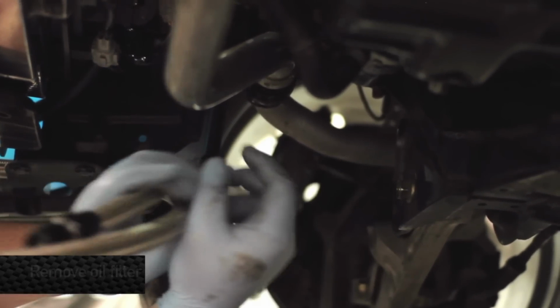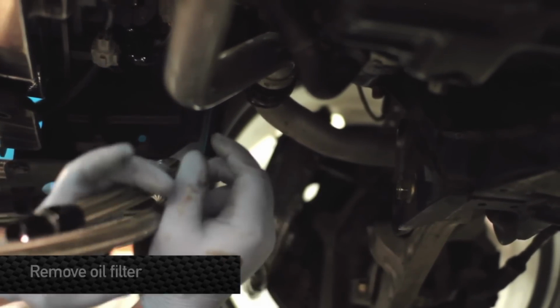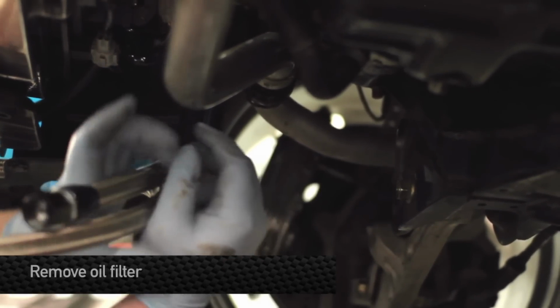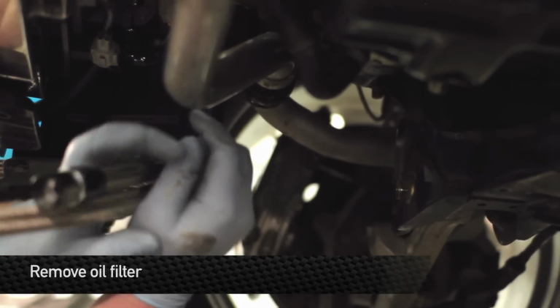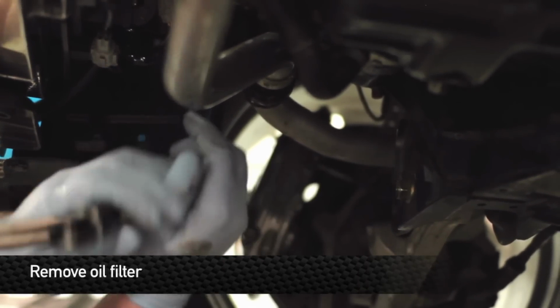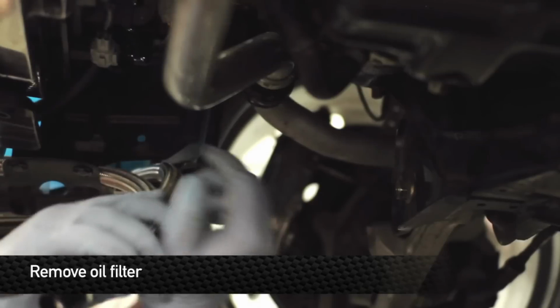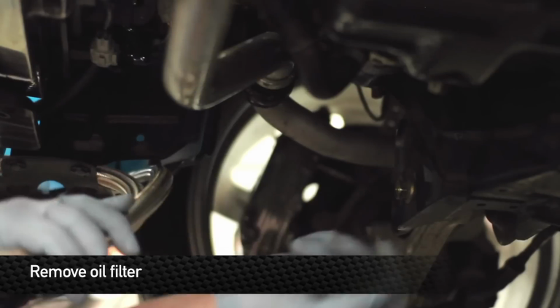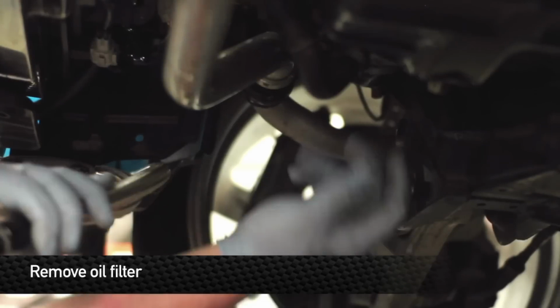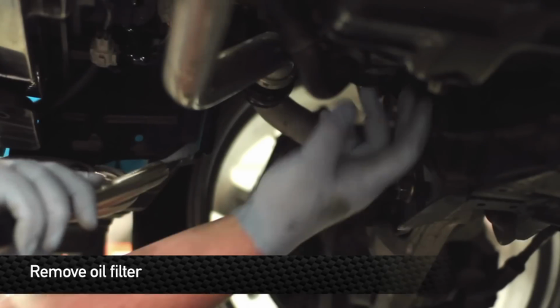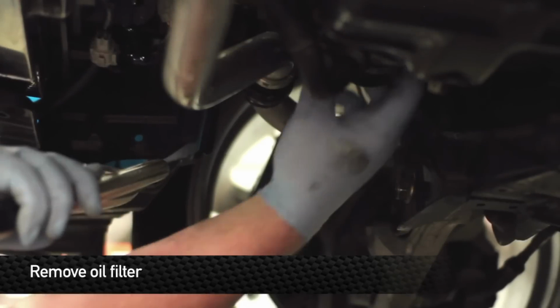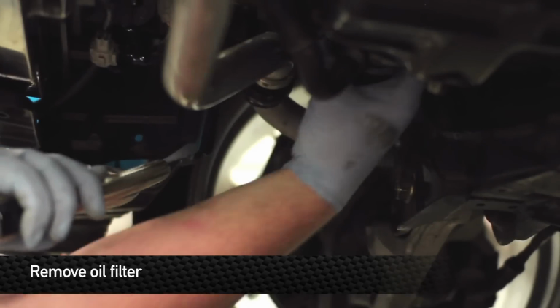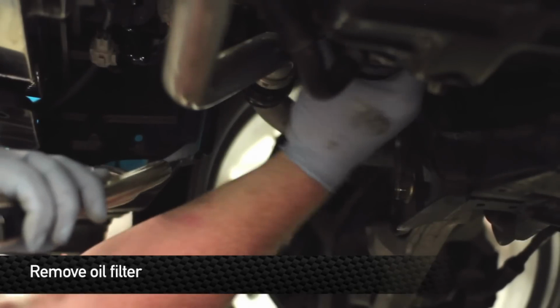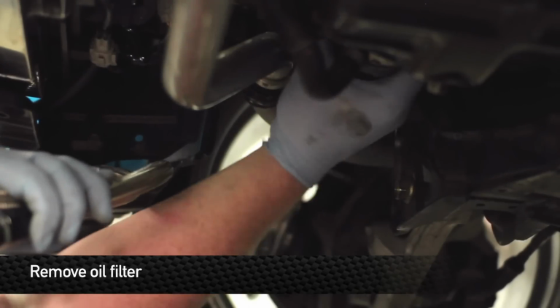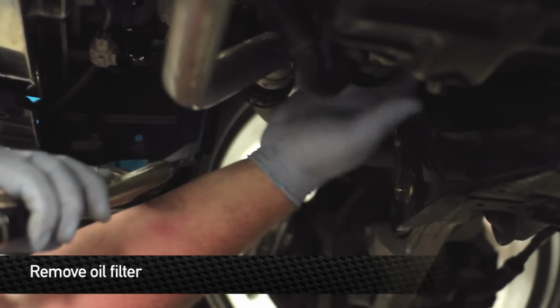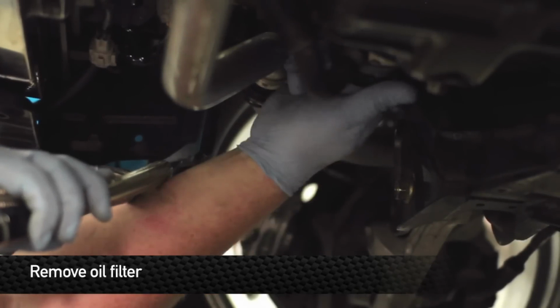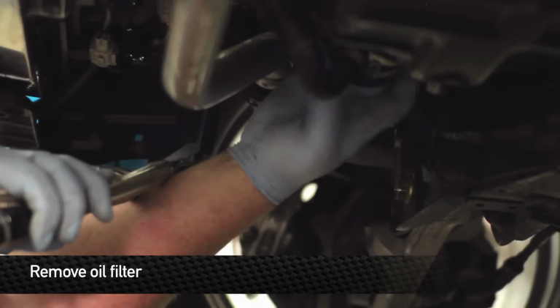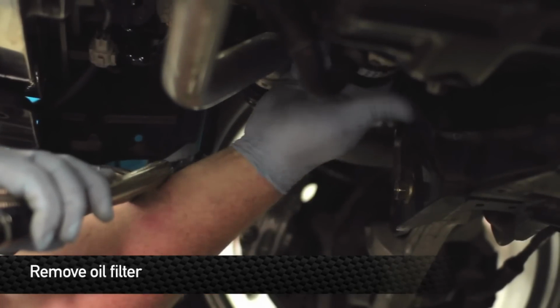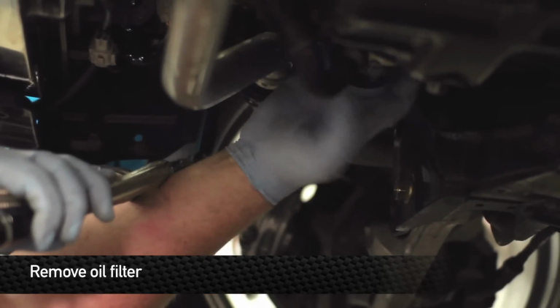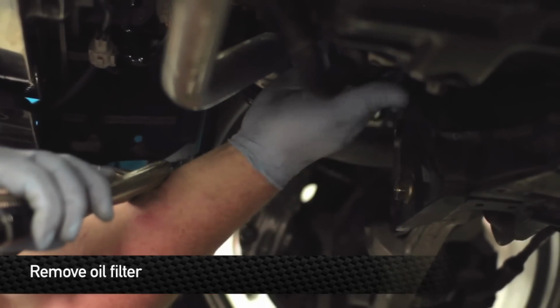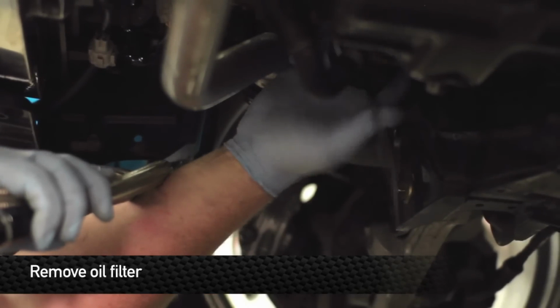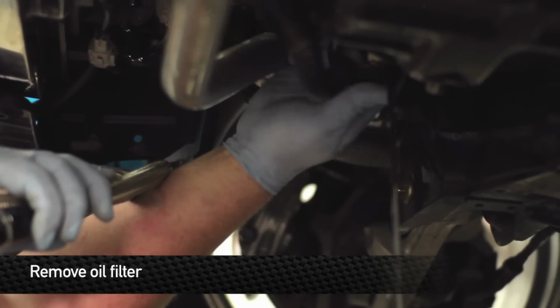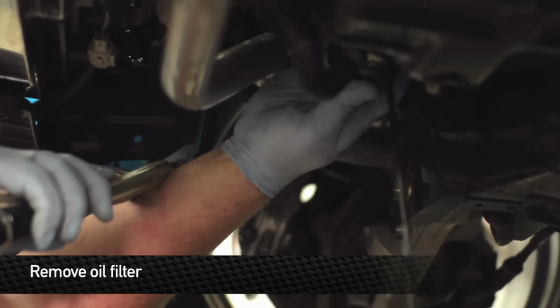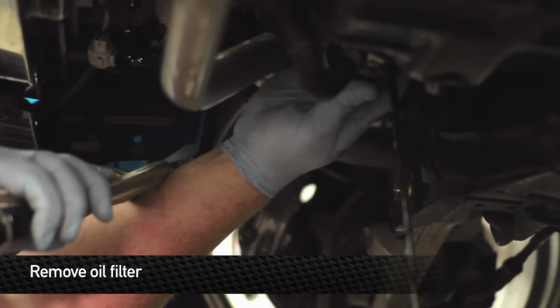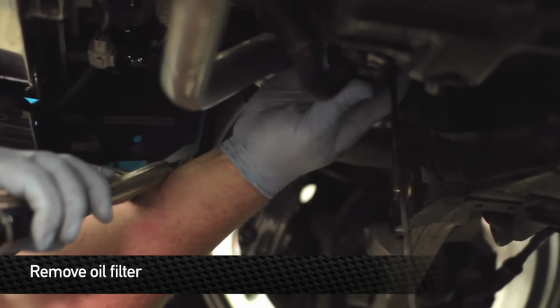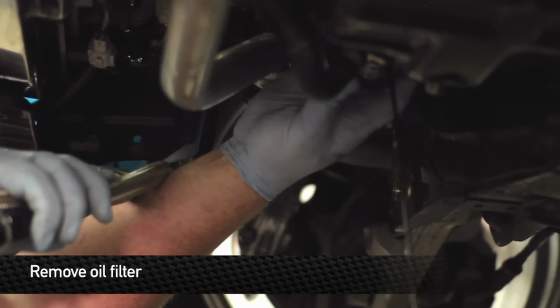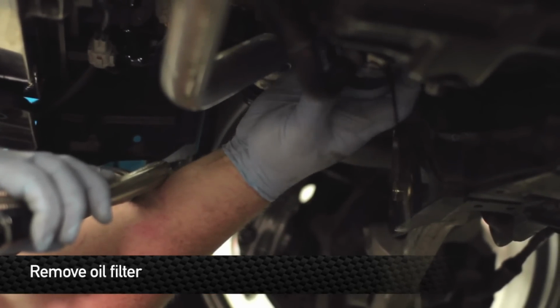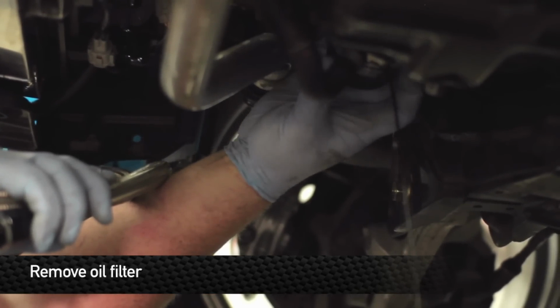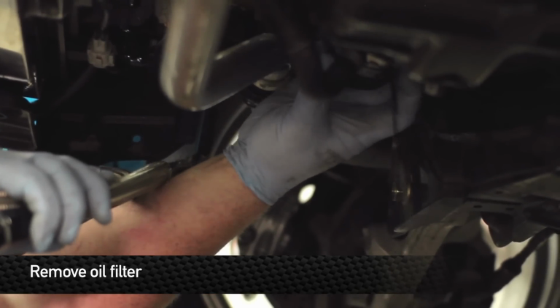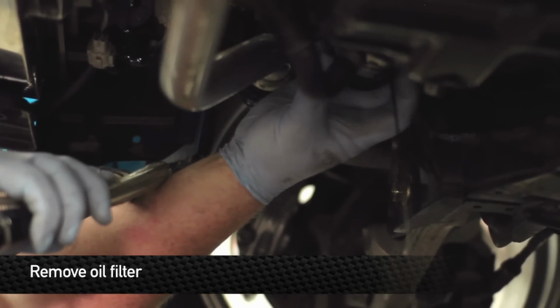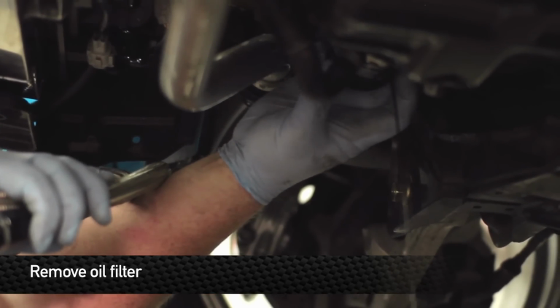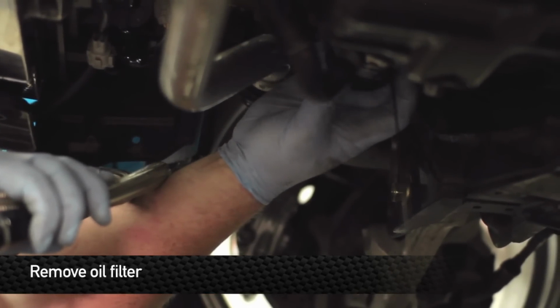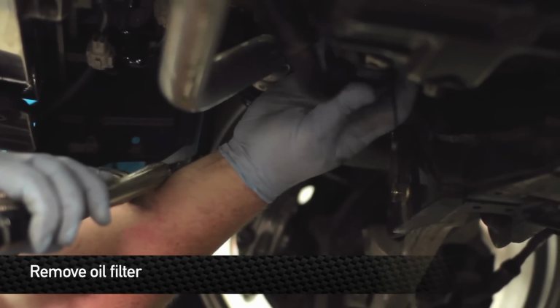Next, remove the oil filter. Make sure you have a drain pan ready because some residual oil will come out of it.